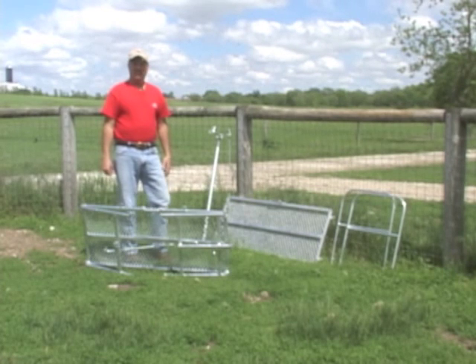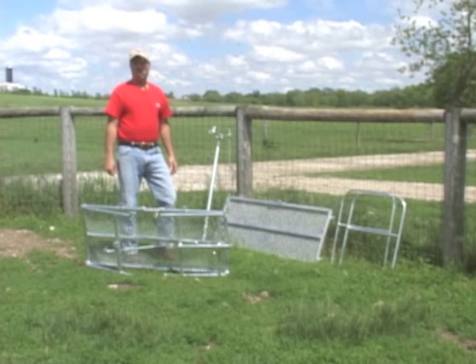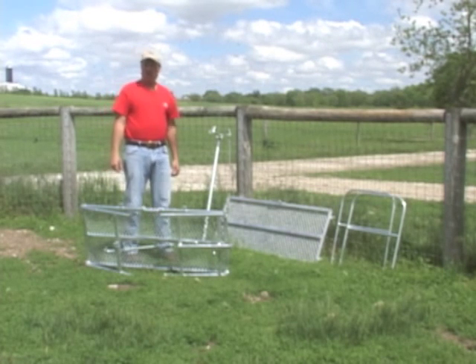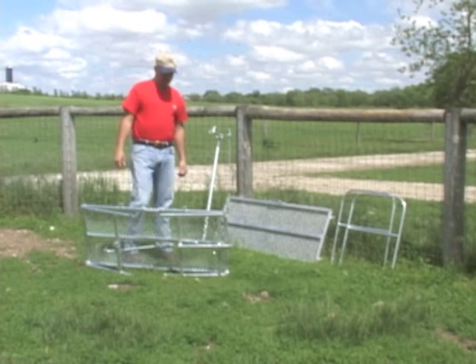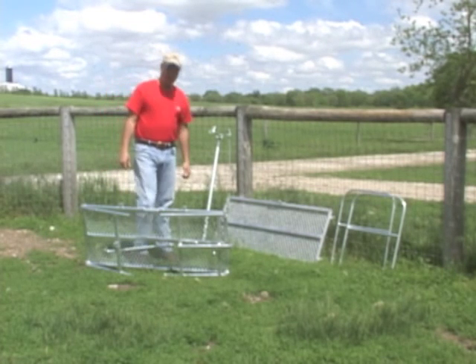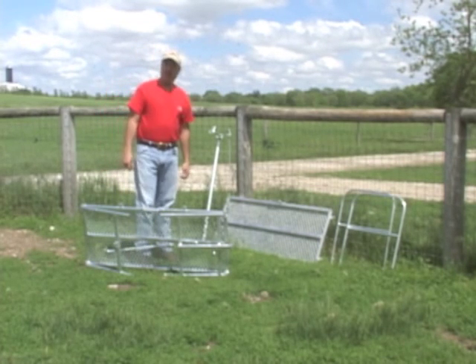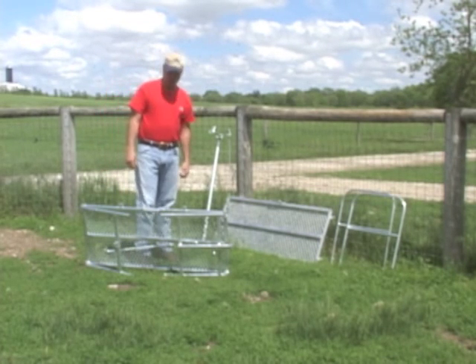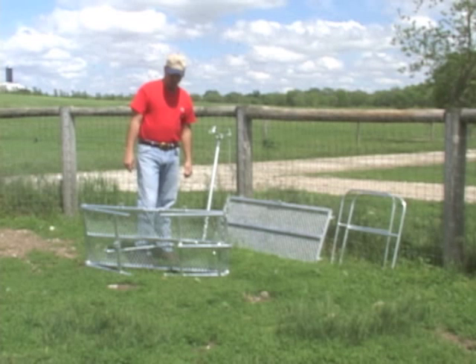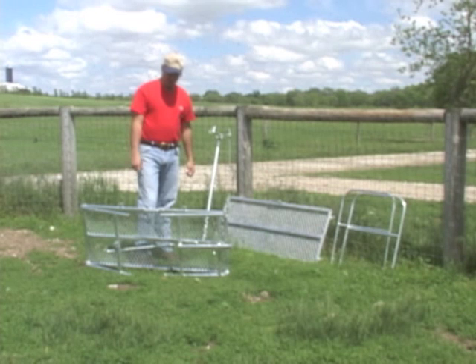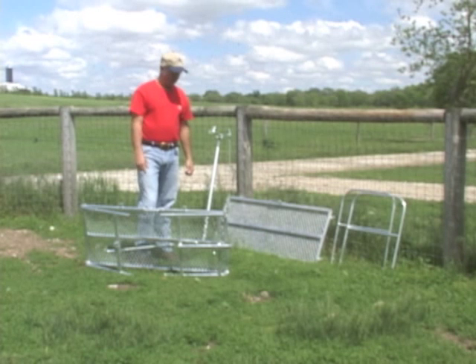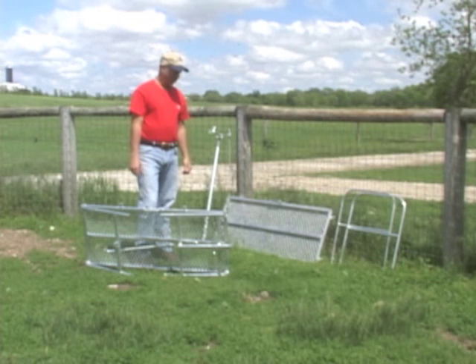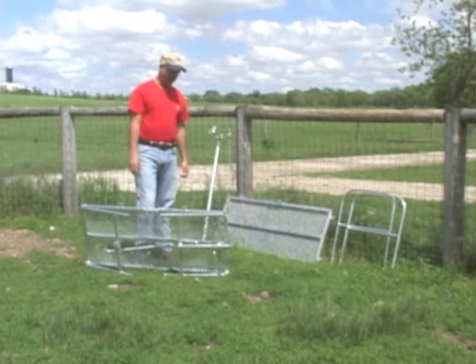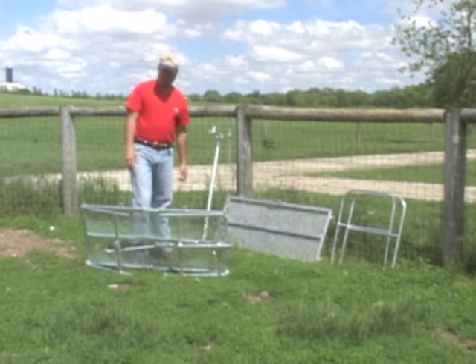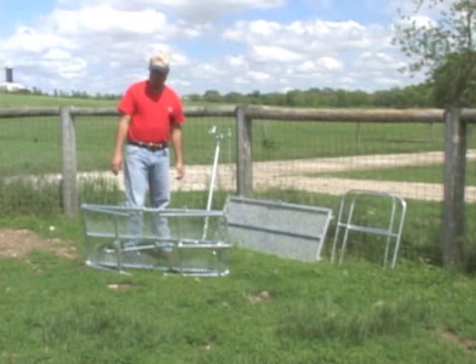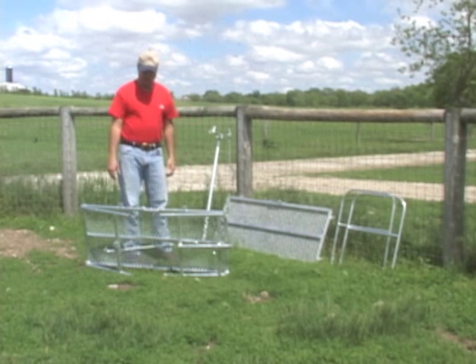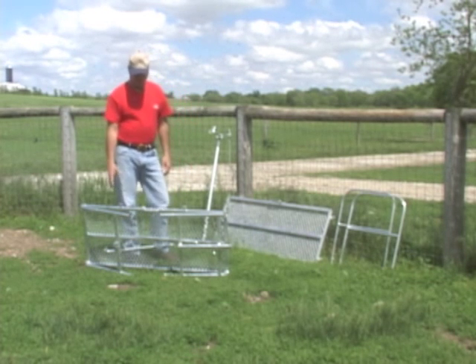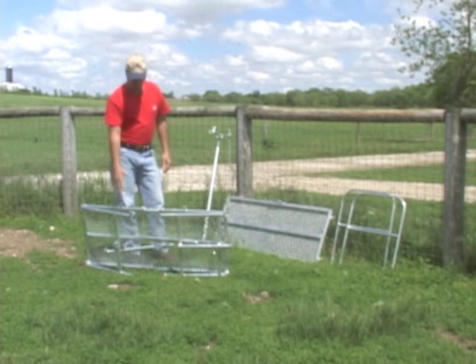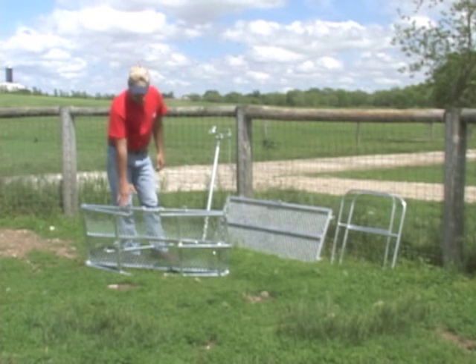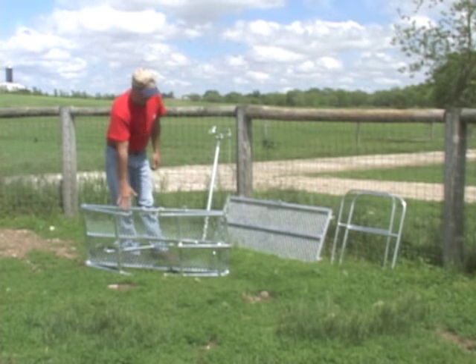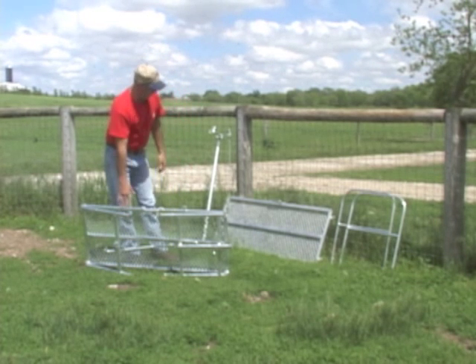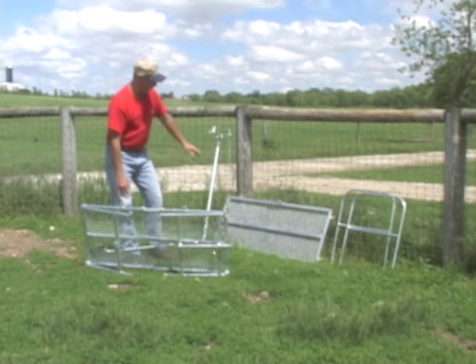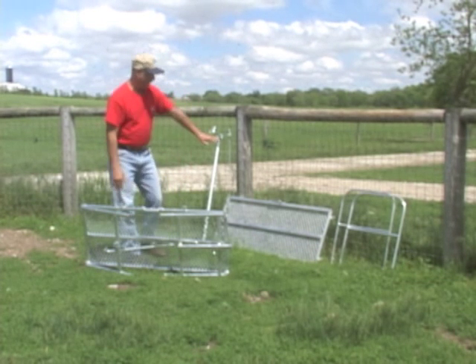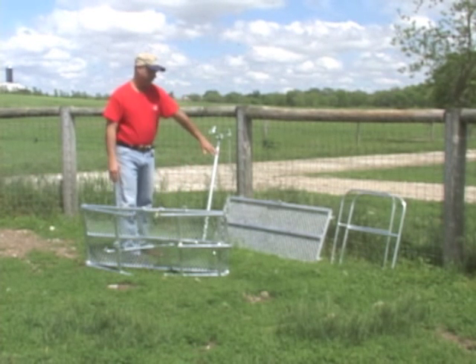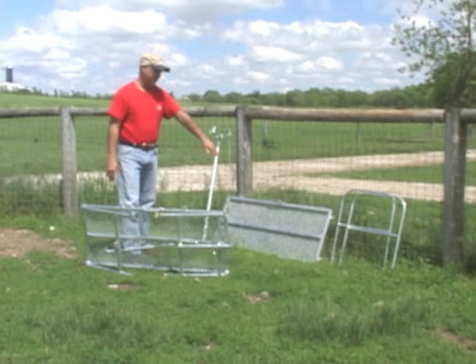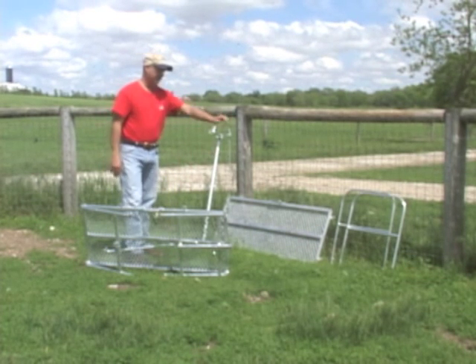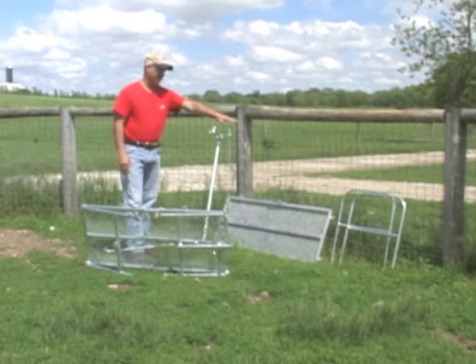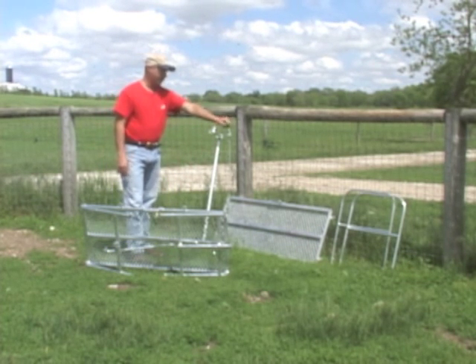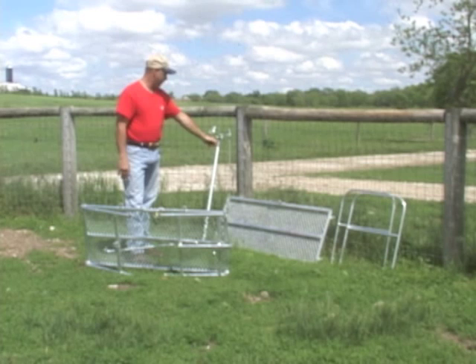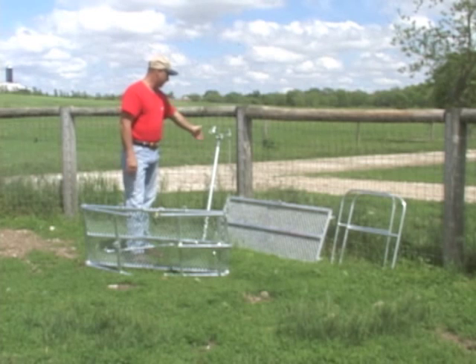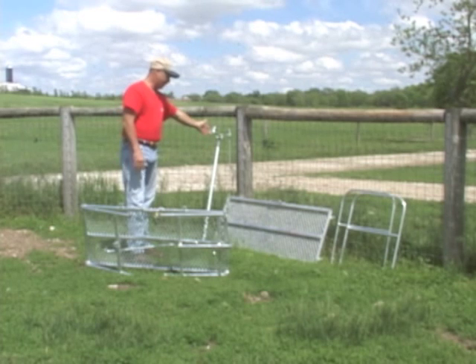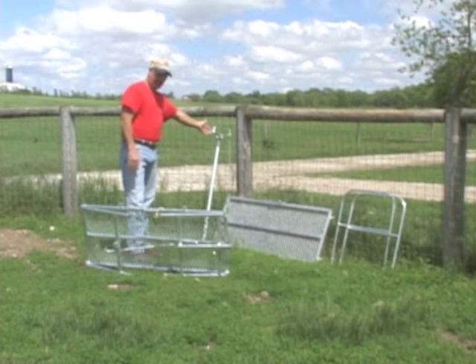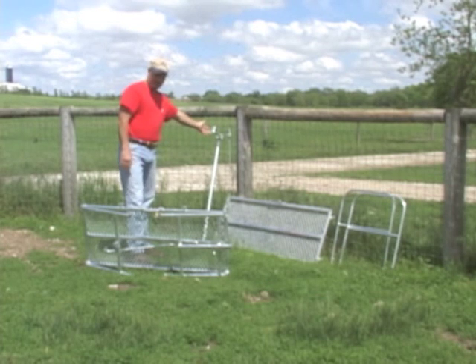I'm Carl. Today here at Premier we're going to assemble a trimming stand. We have the stand itself, a ramp, side rails, and the headpiece.